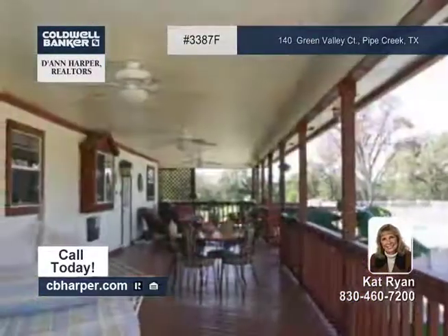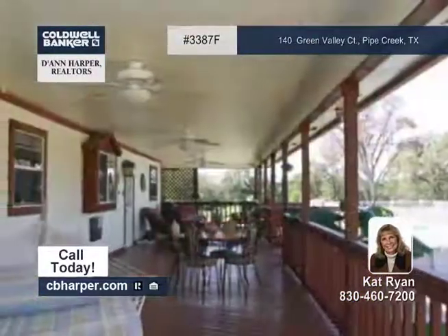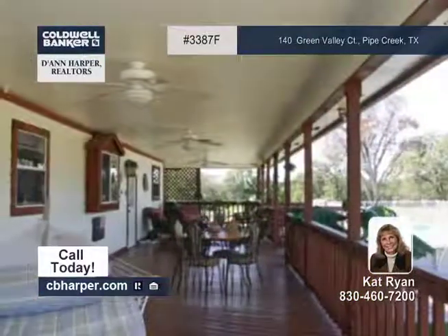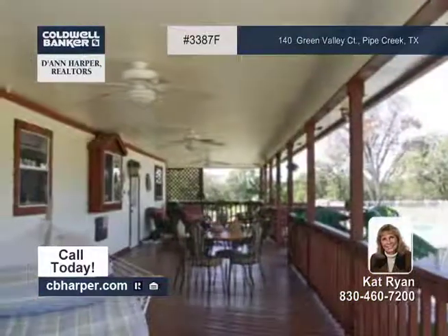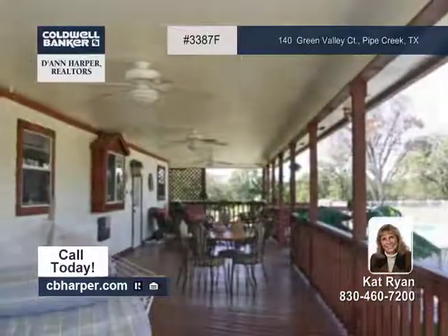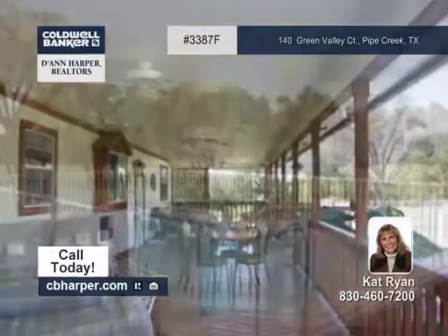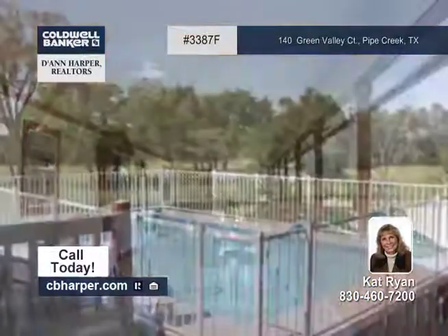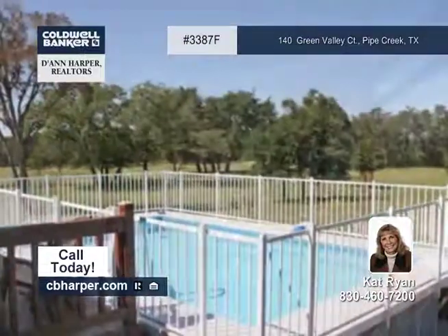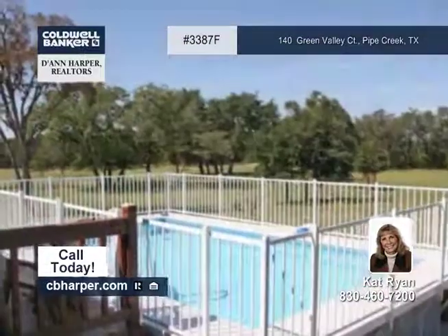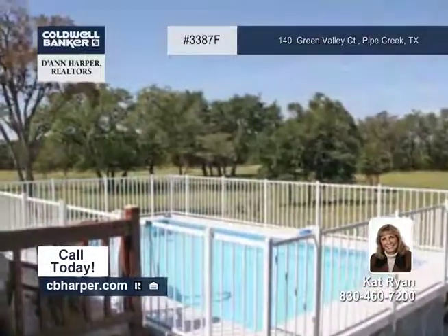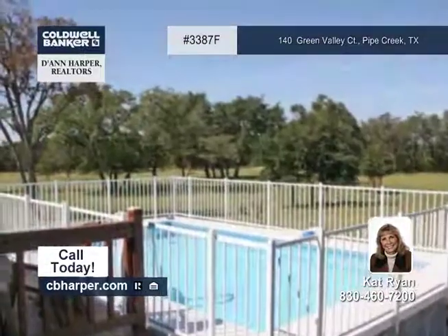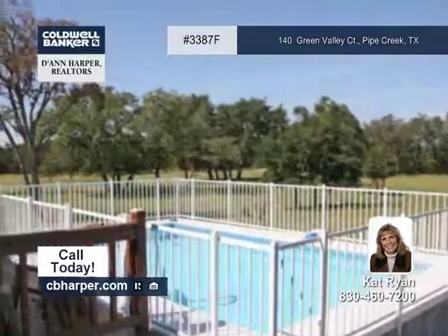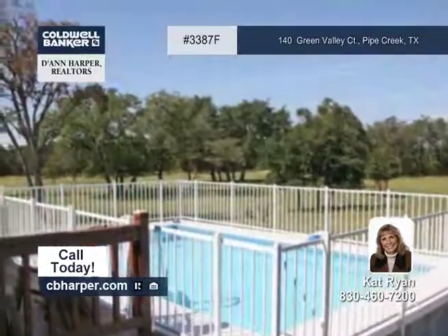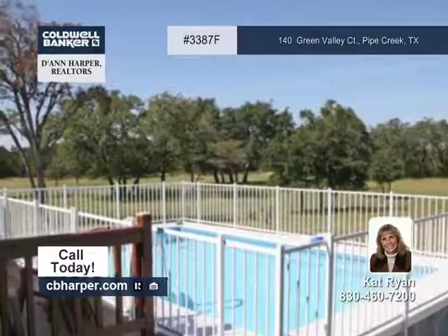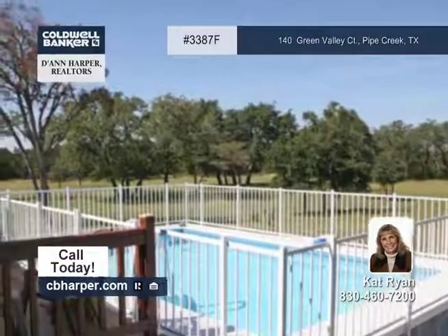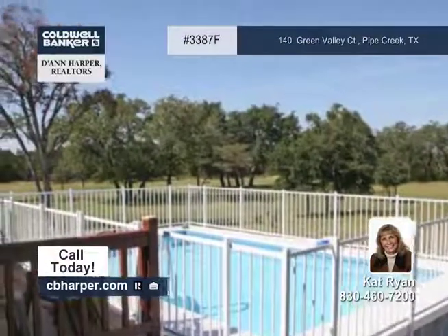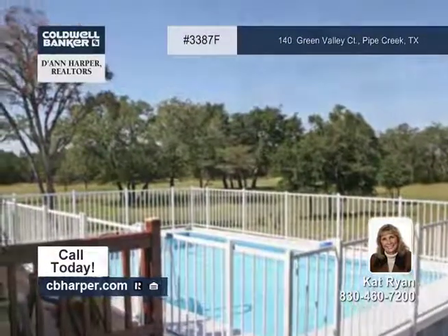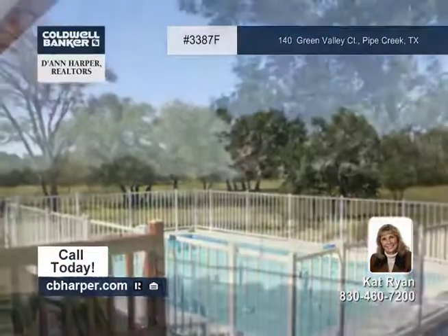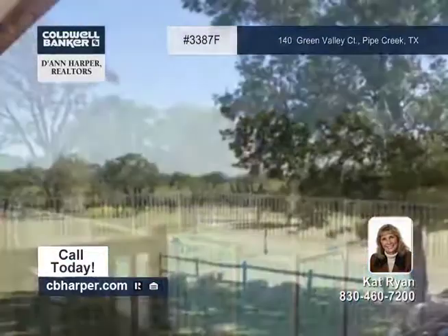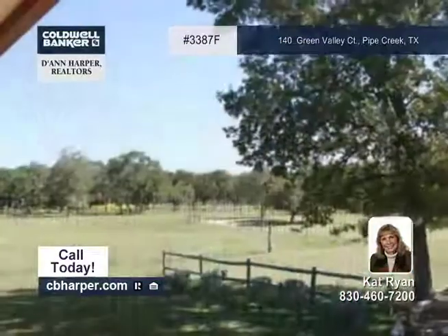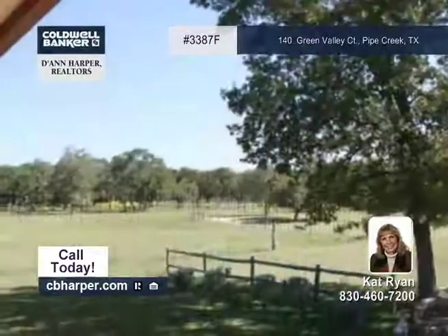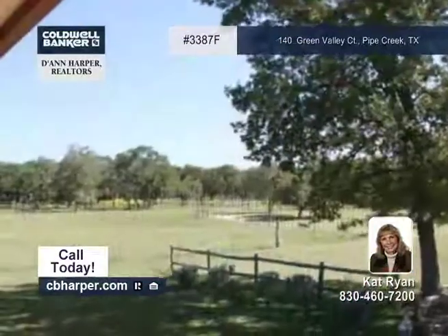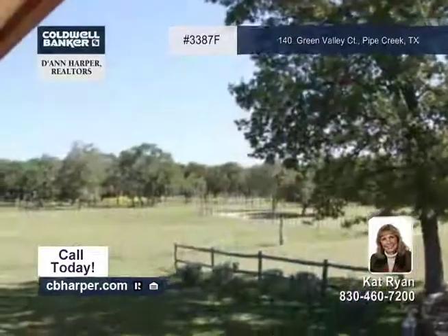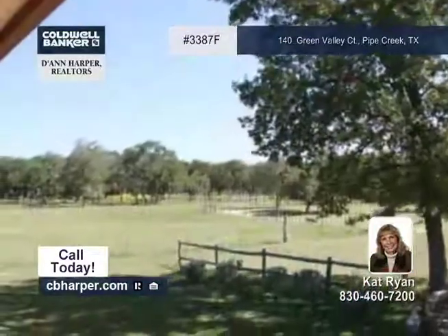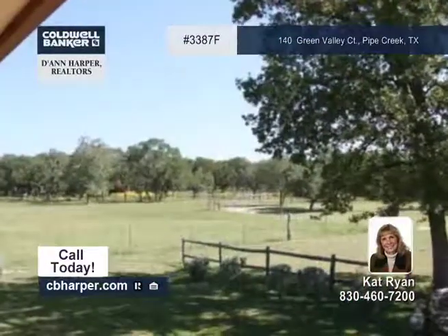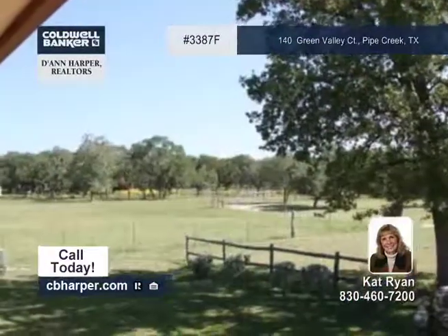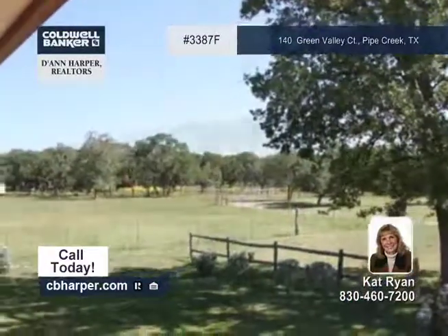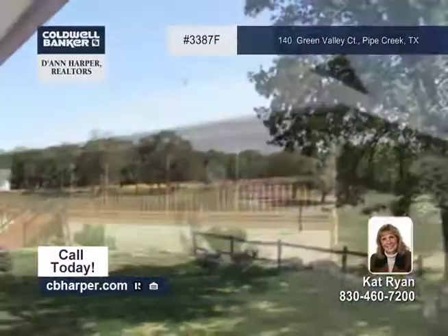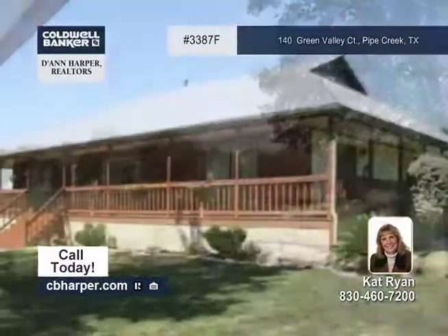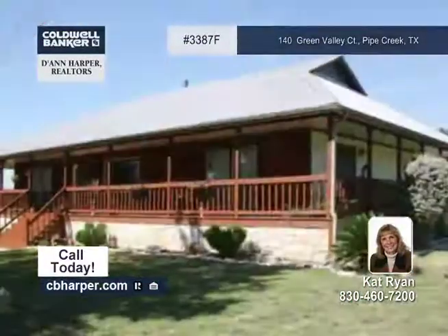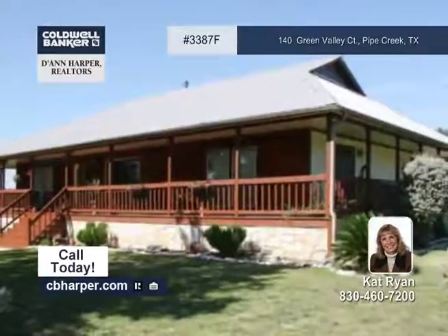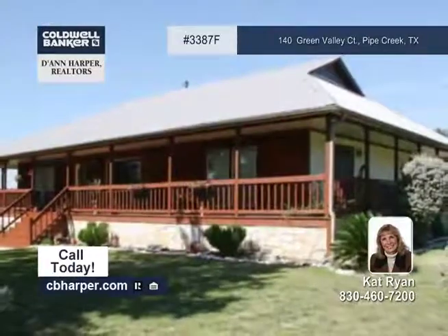Other highlights include a wrap-around porch, a pool, landscaping and end-of-road privacy. Give Cat a call and learn more.